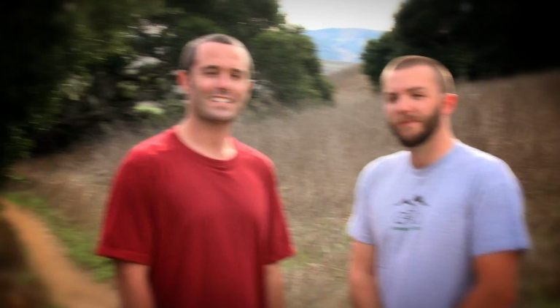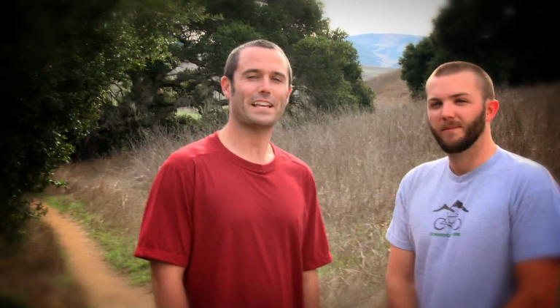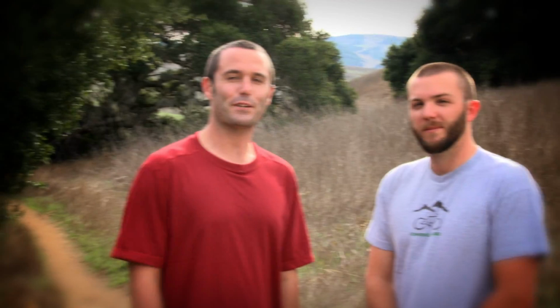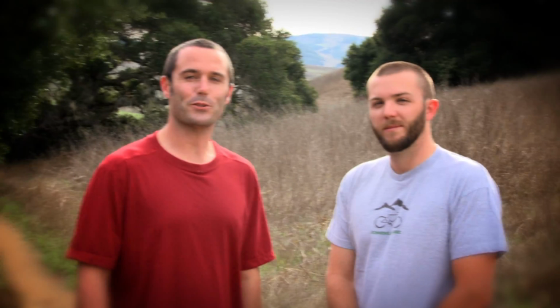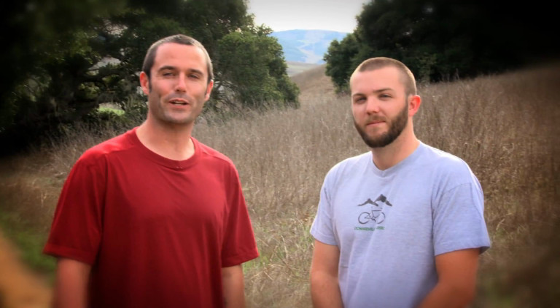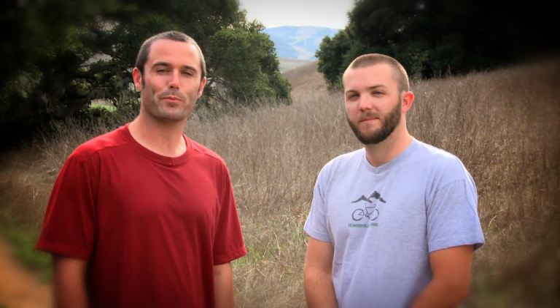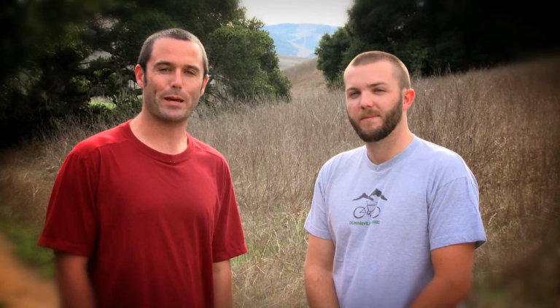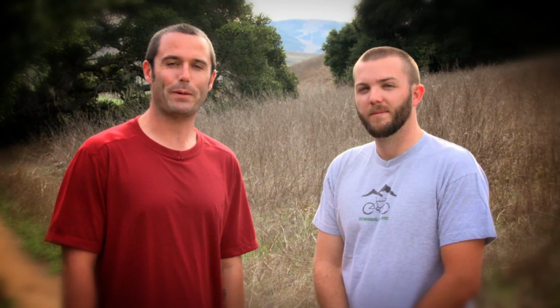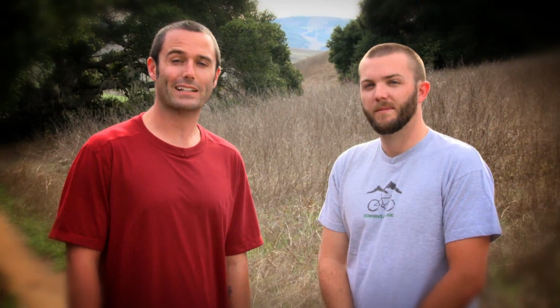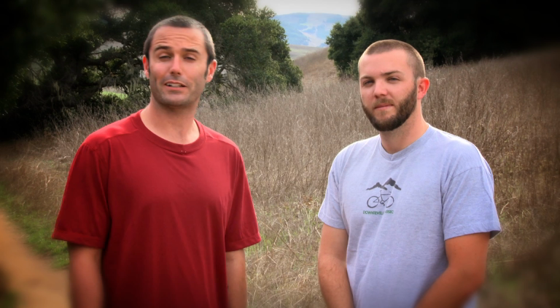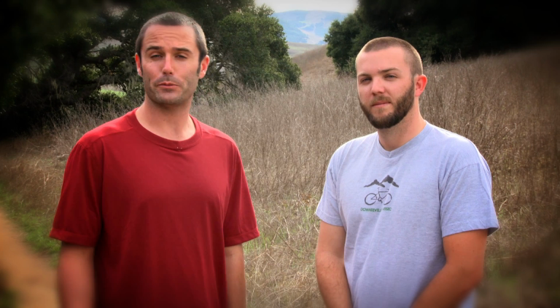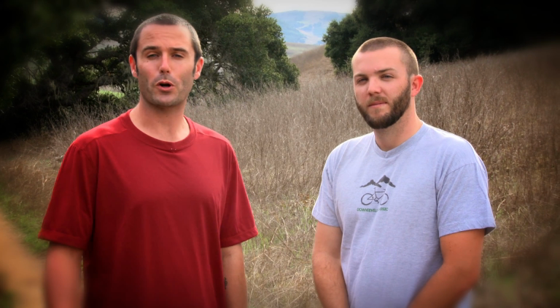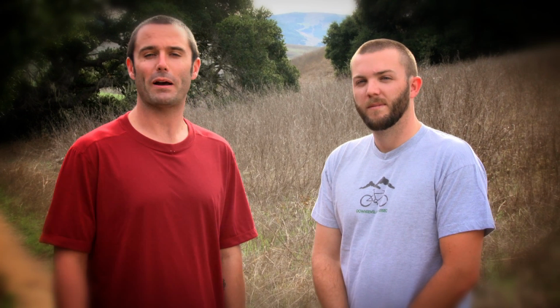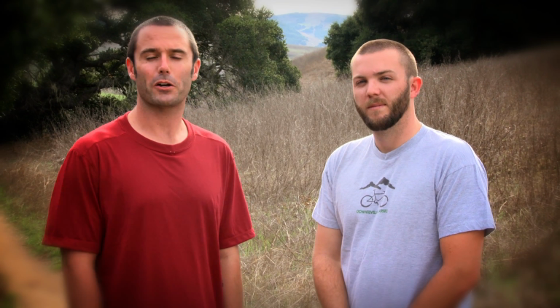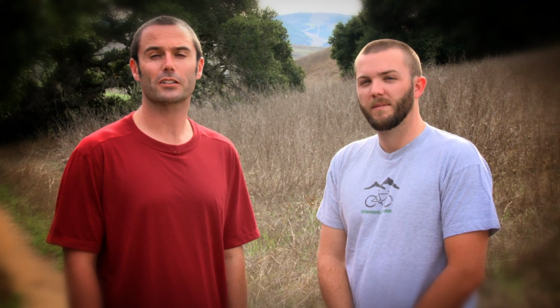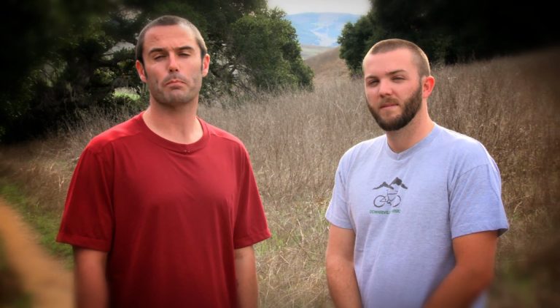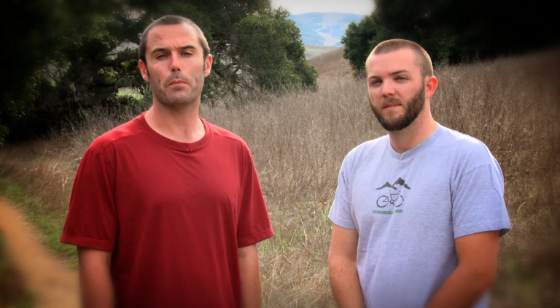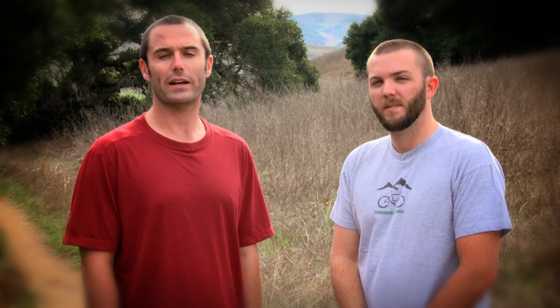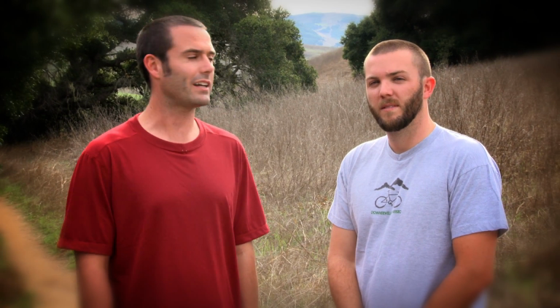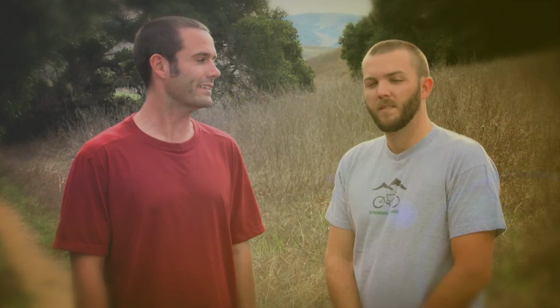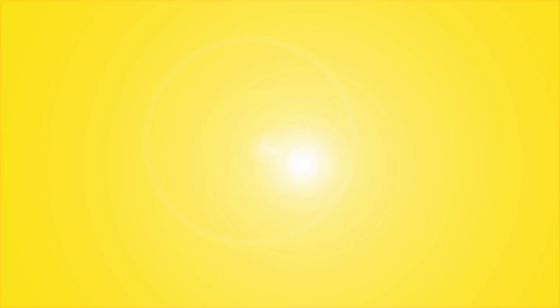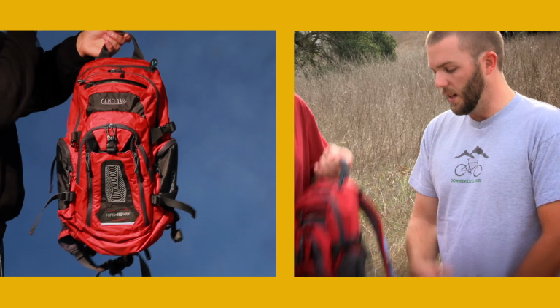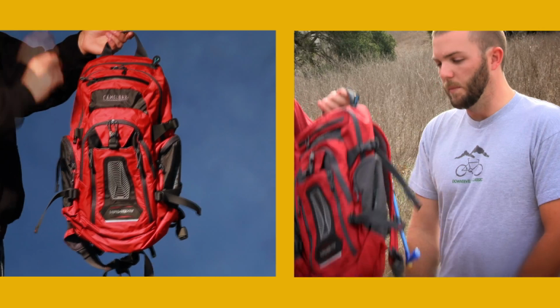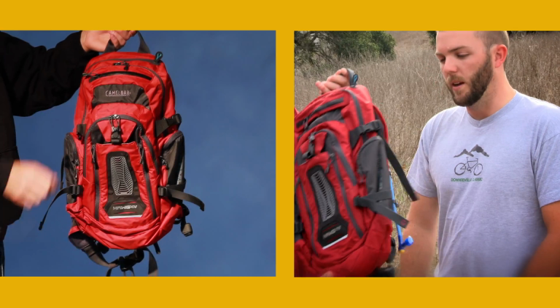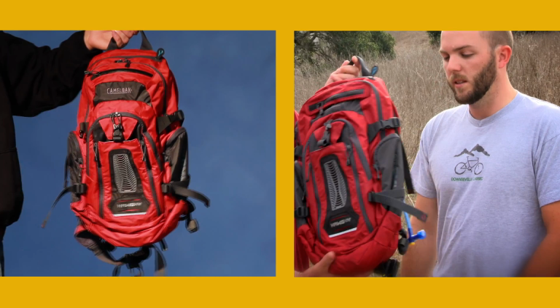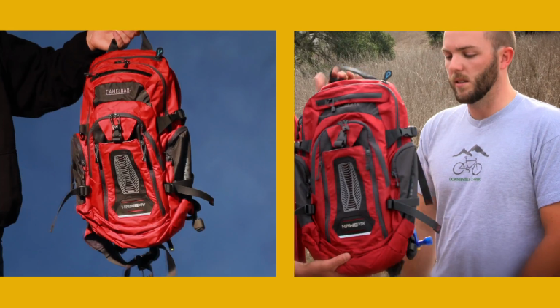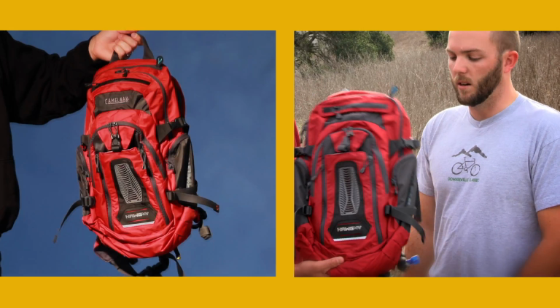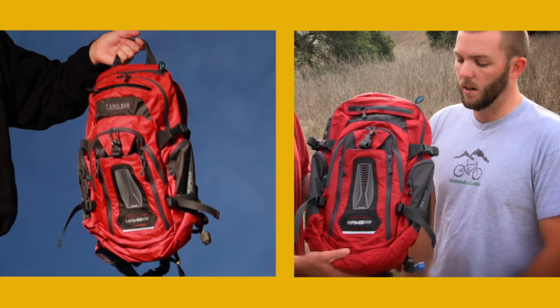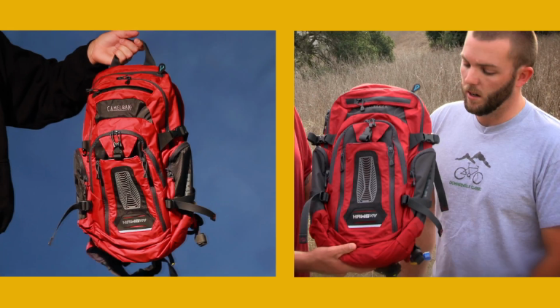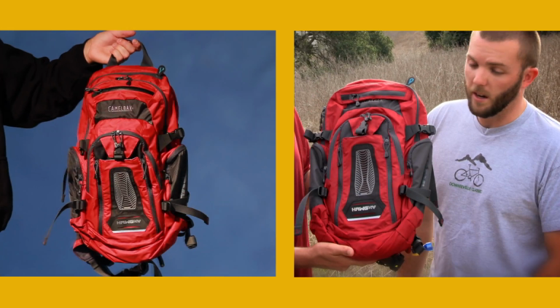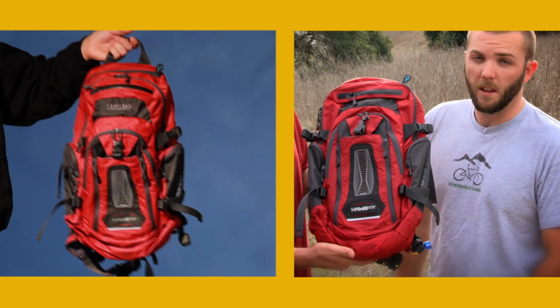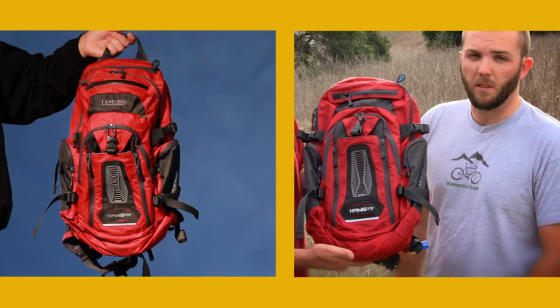Seth and Azul here from CamelBak, telling you more about our mountain bike line. Up next is our Hog NV.